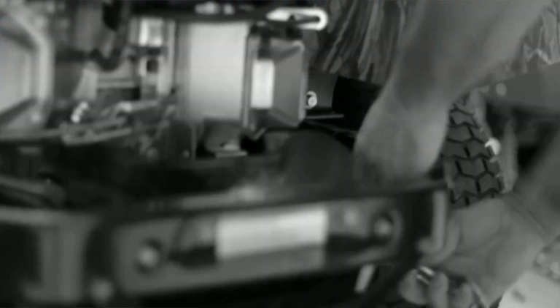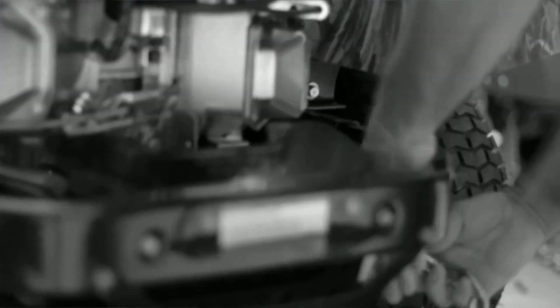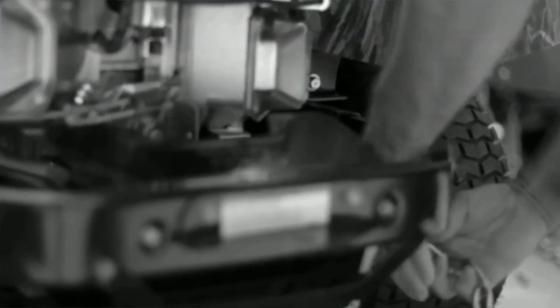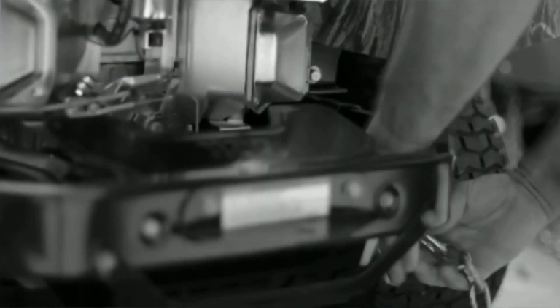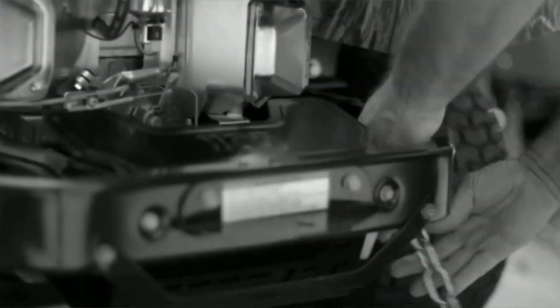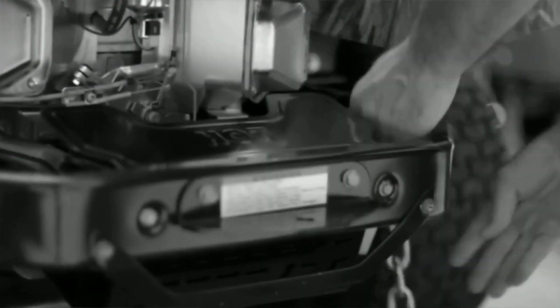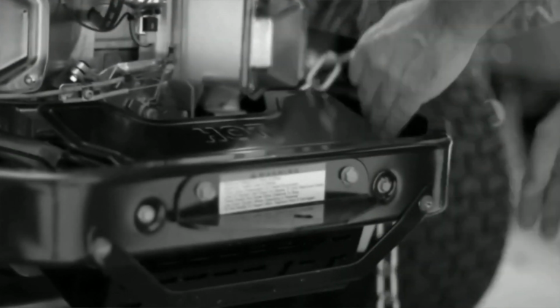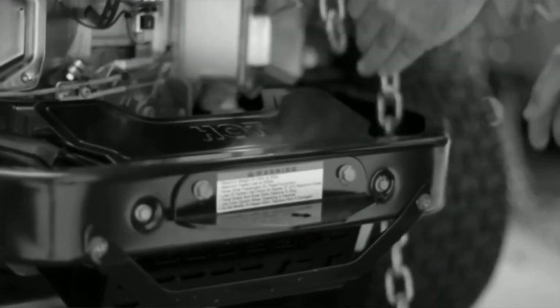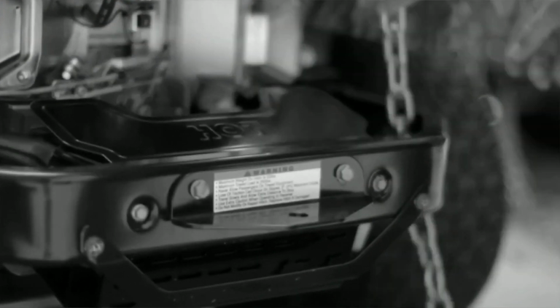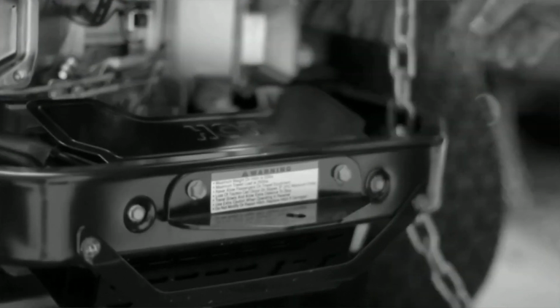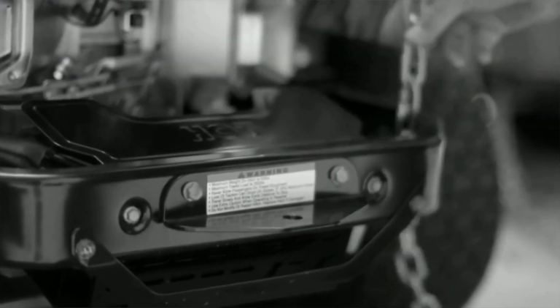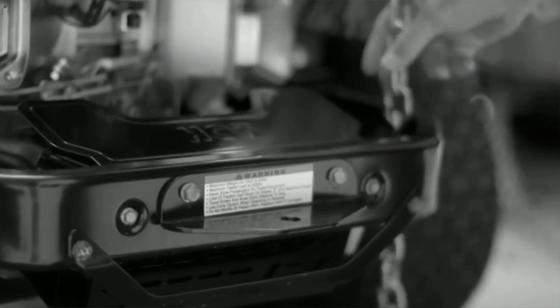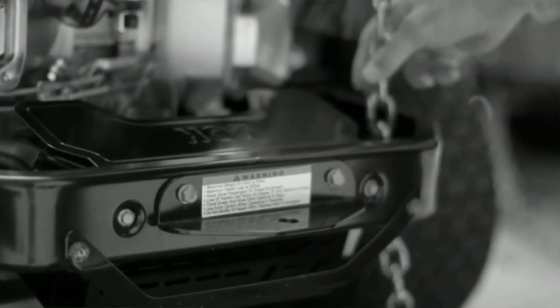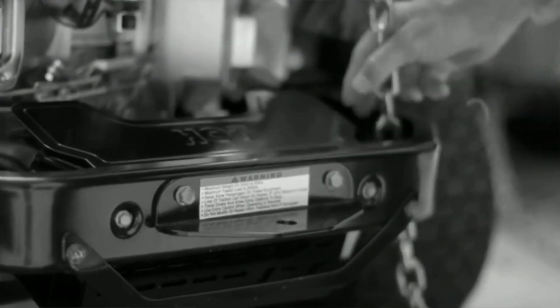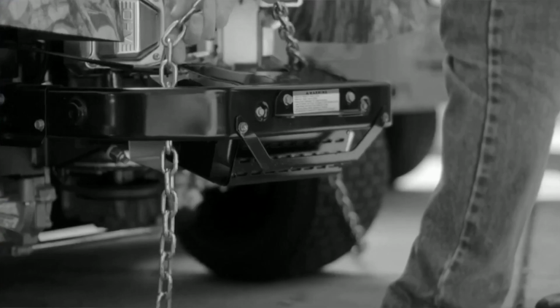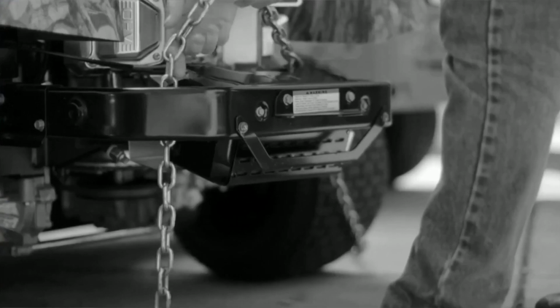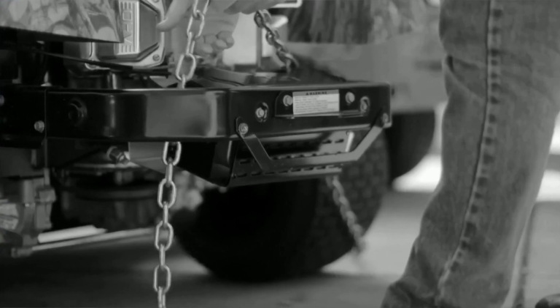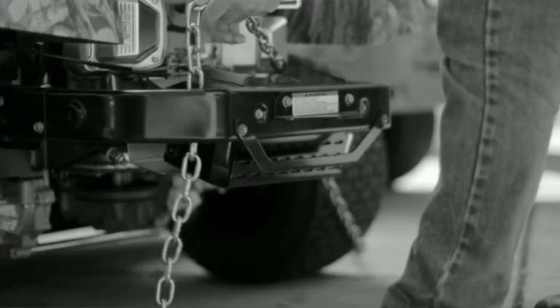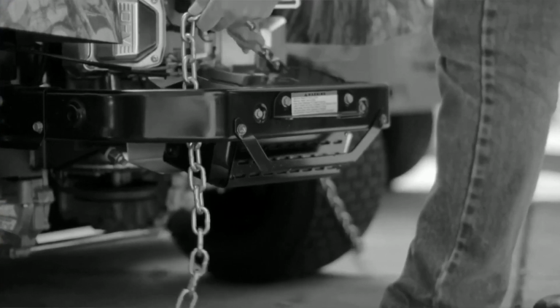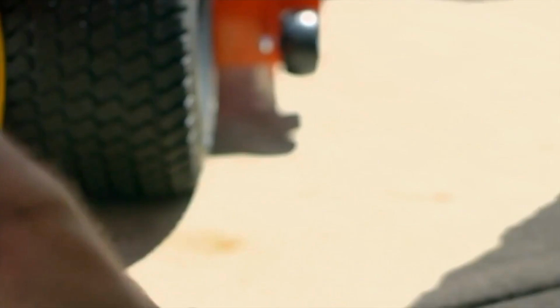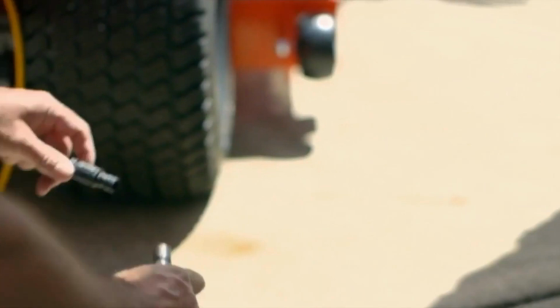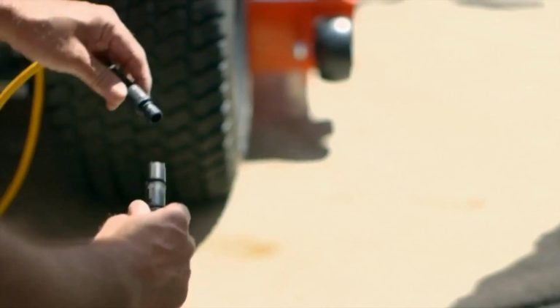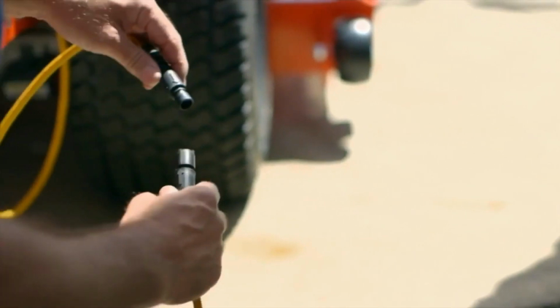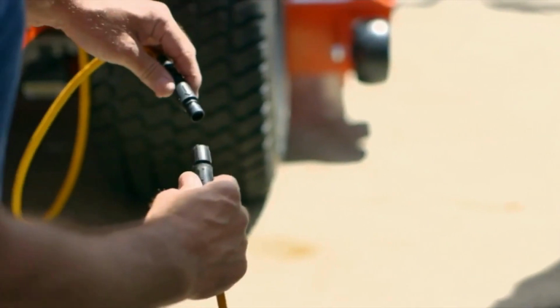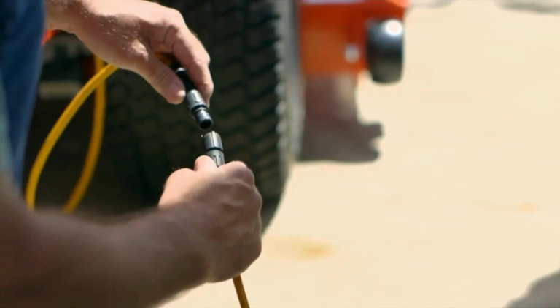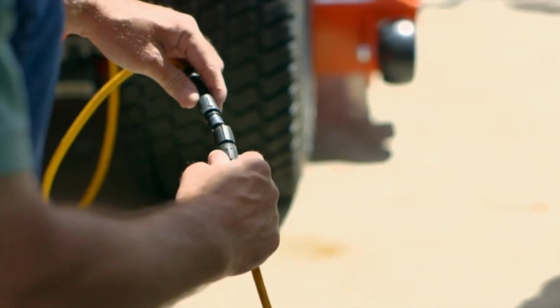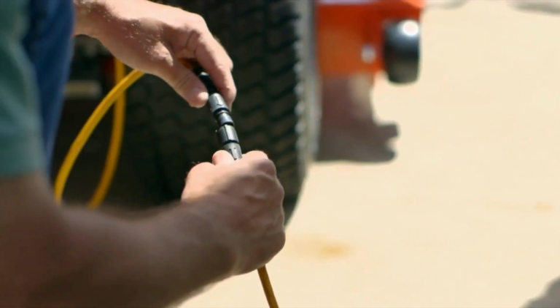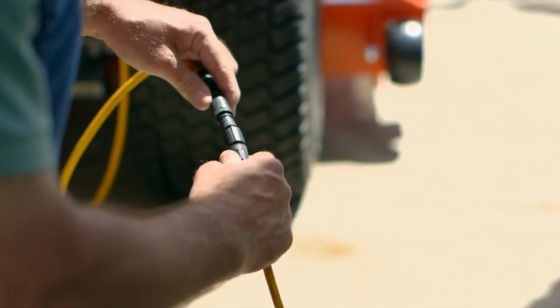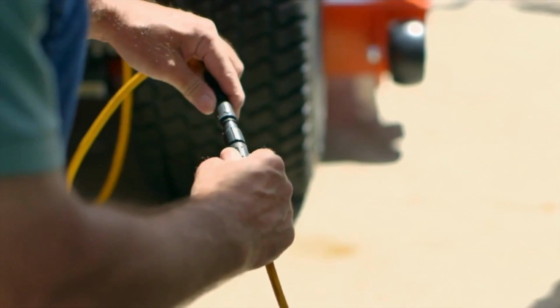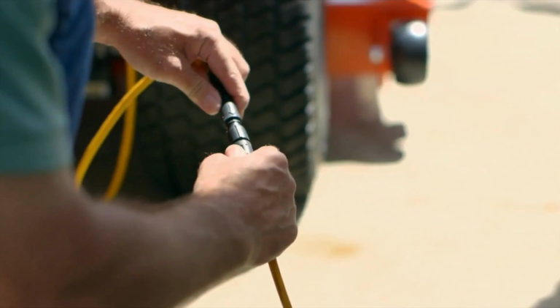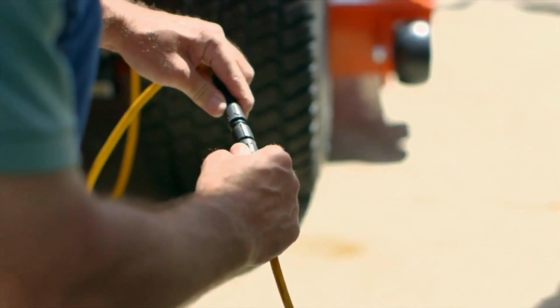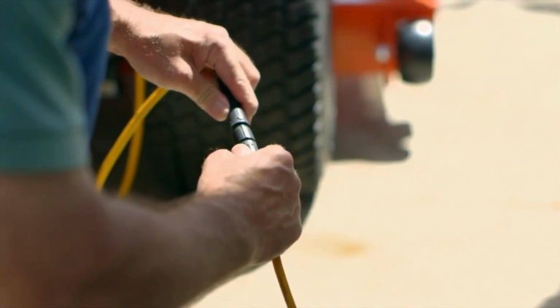So anytime you see something chained up in front of a store, think of the Wireless Buck Saver from PAGE.